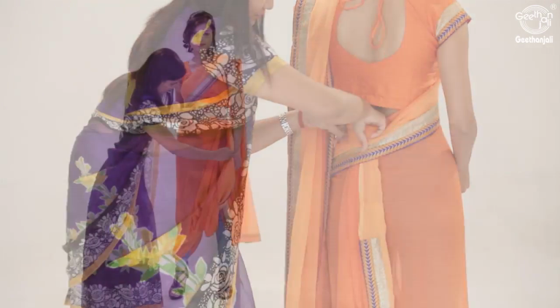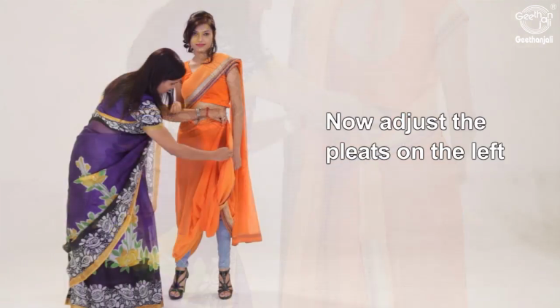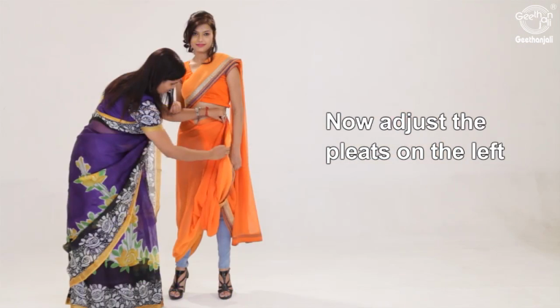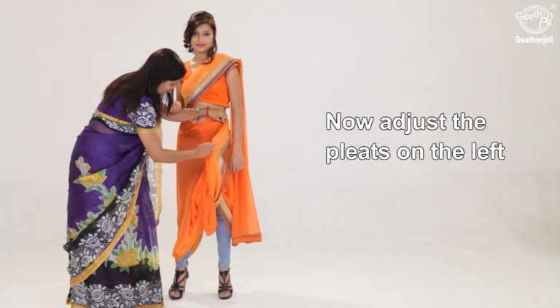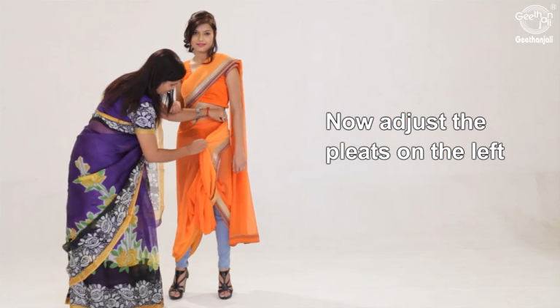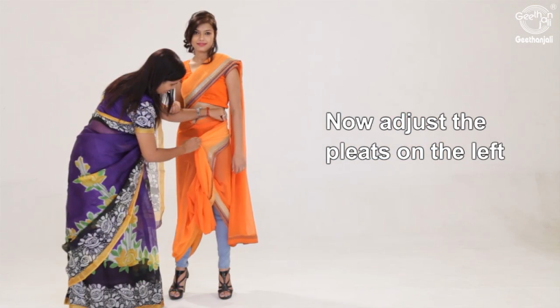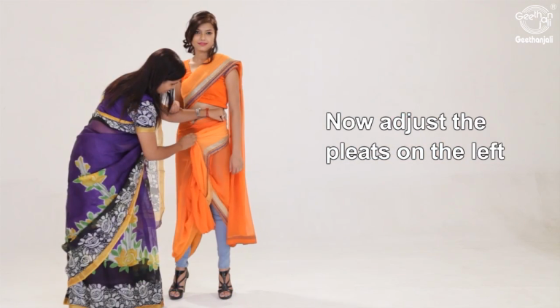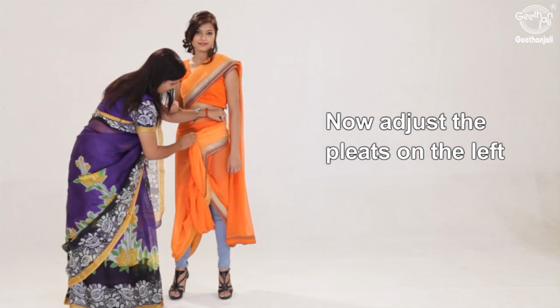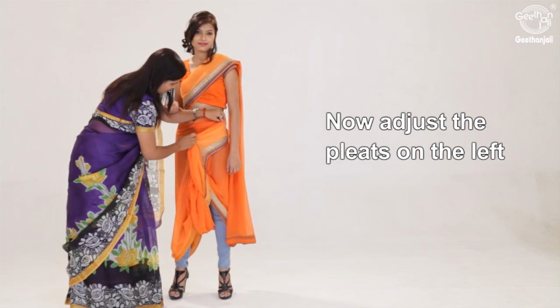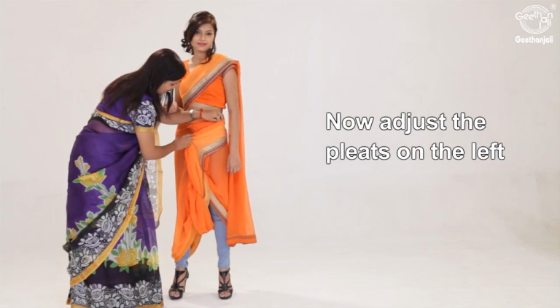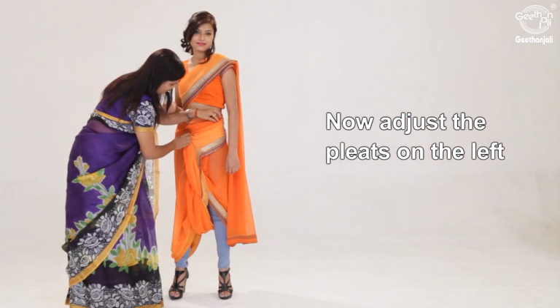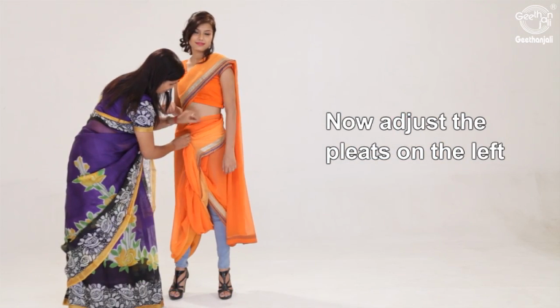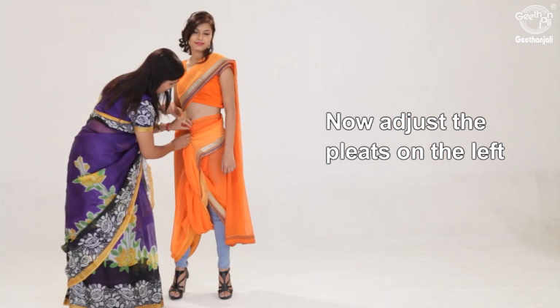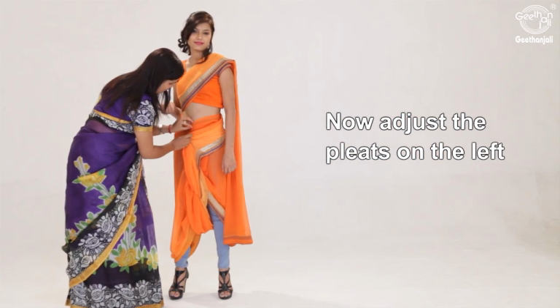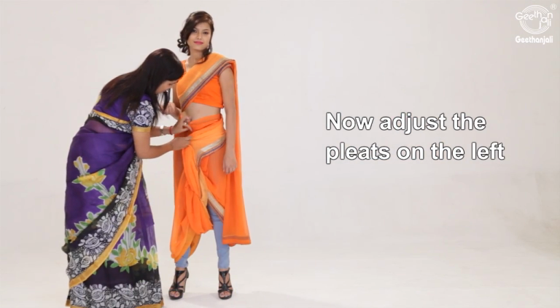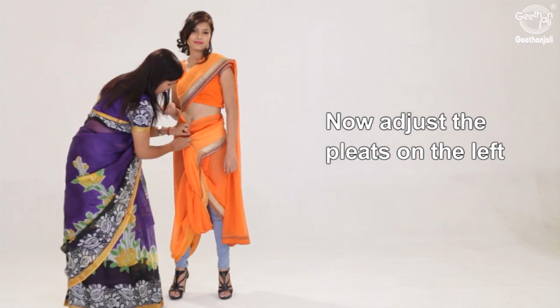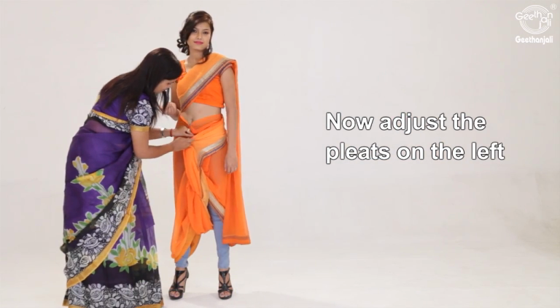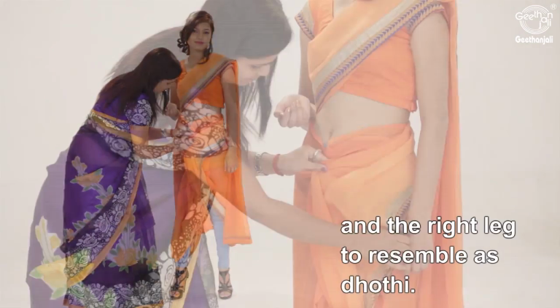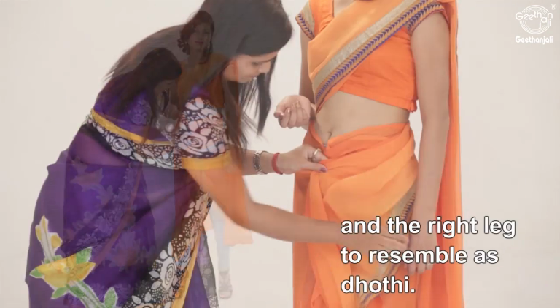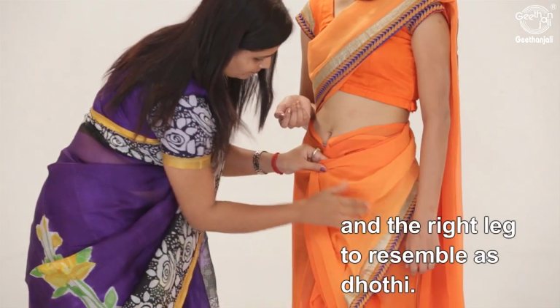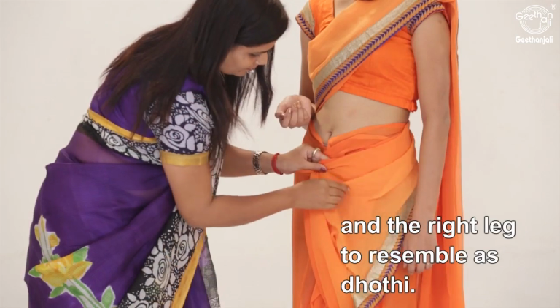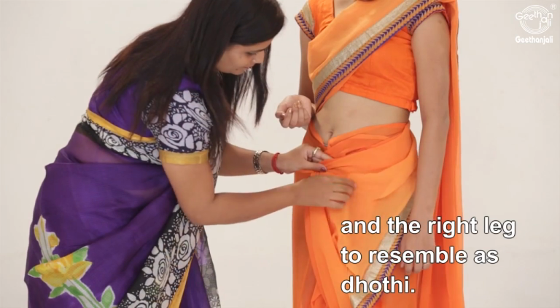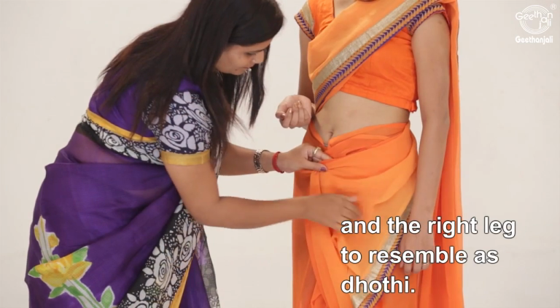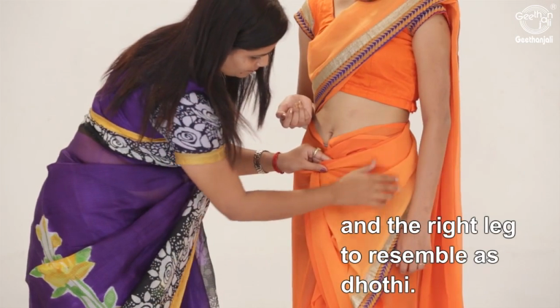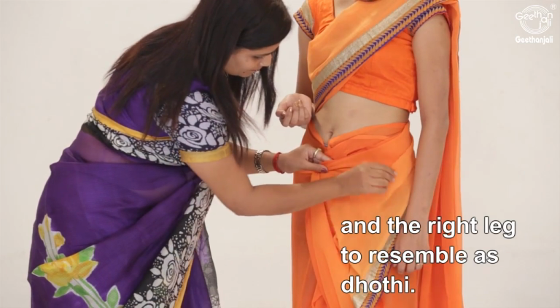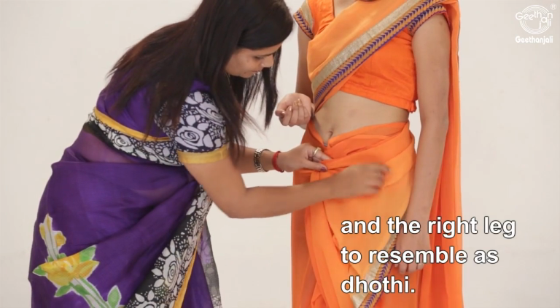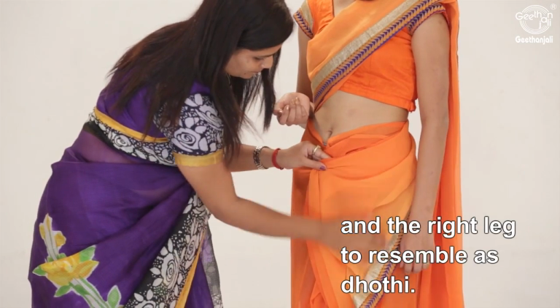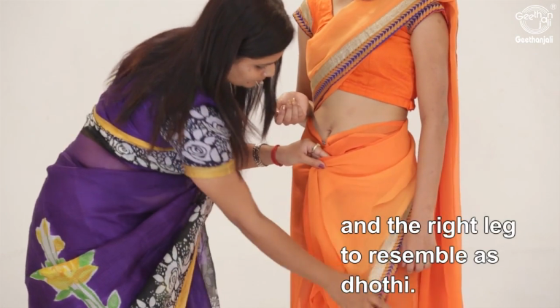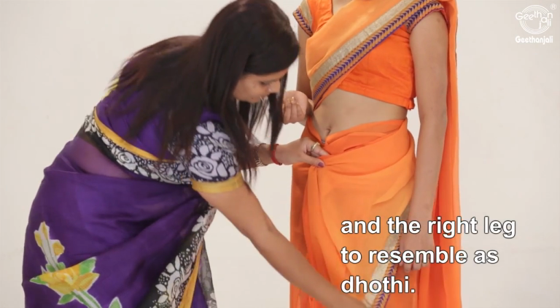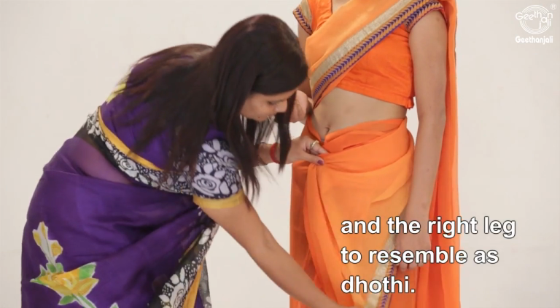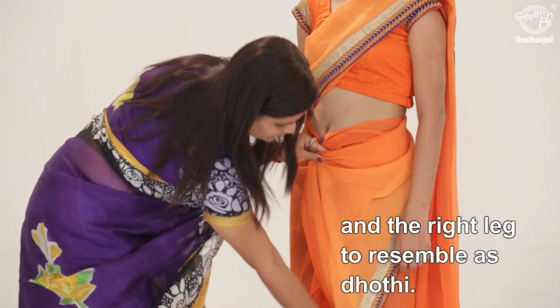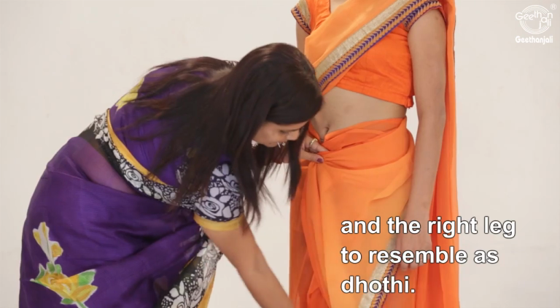Now adjust the pleats on the left and the right leg to resemble a dhoti.